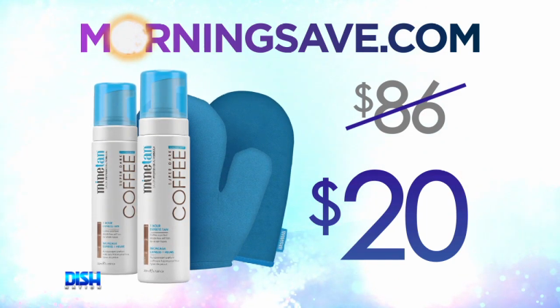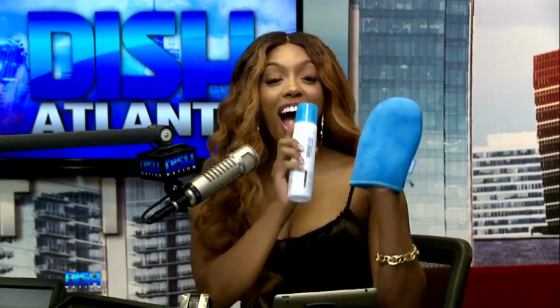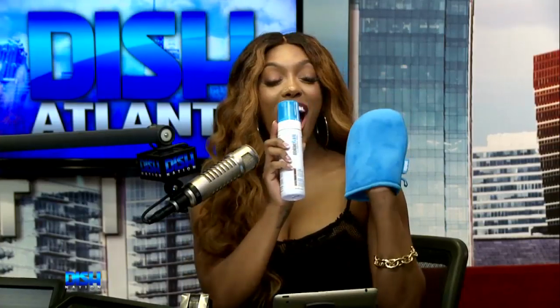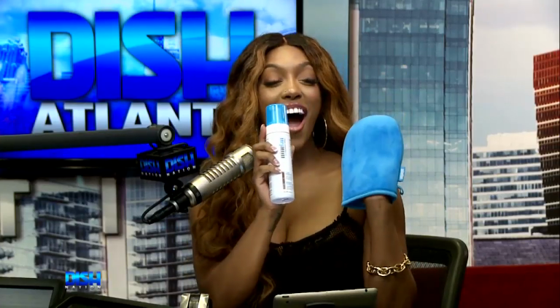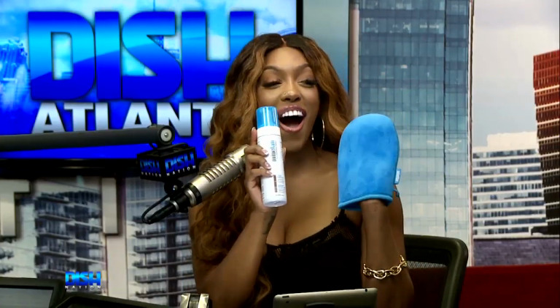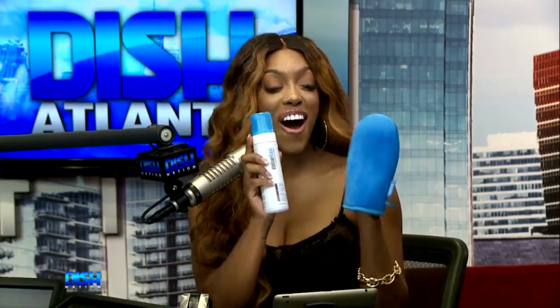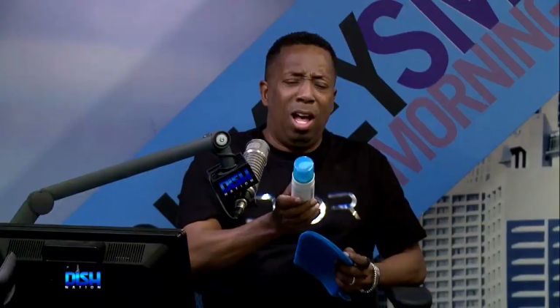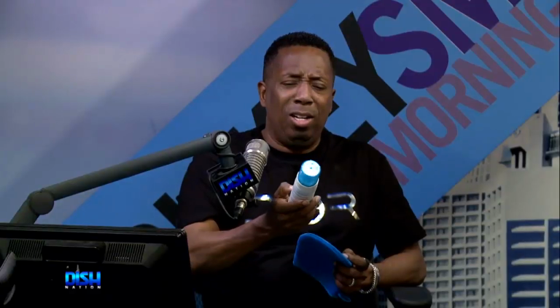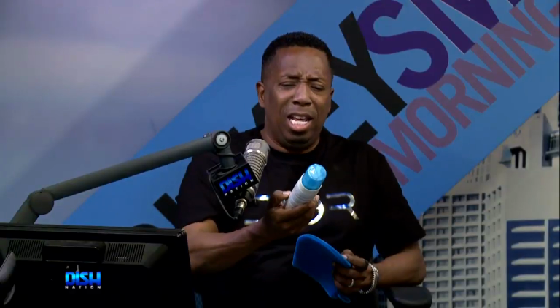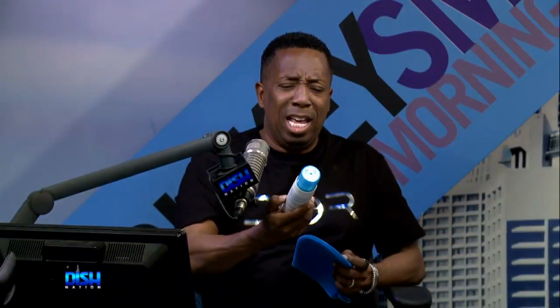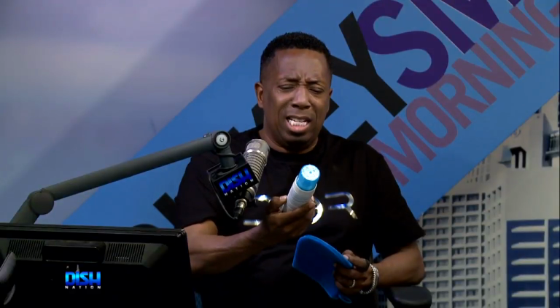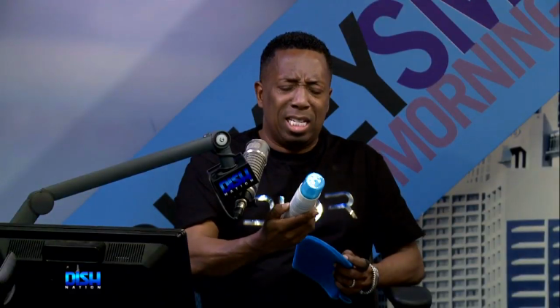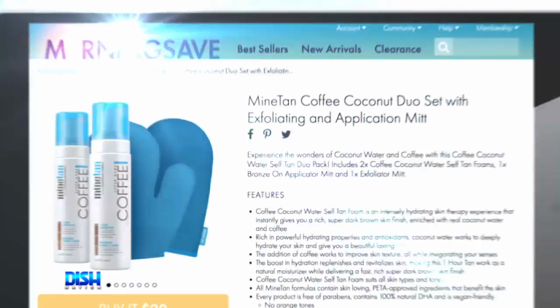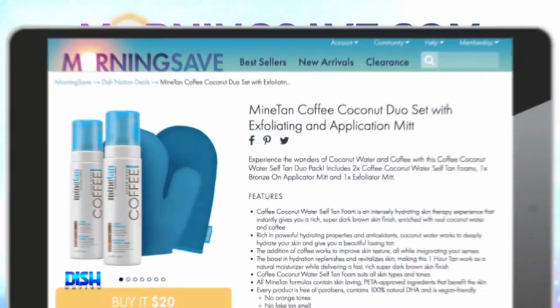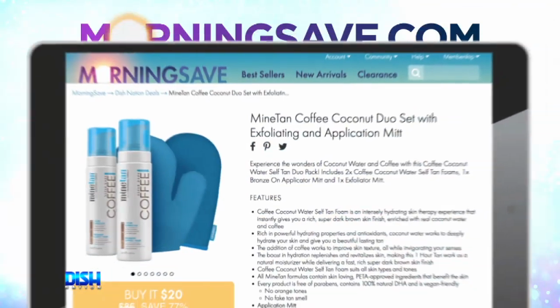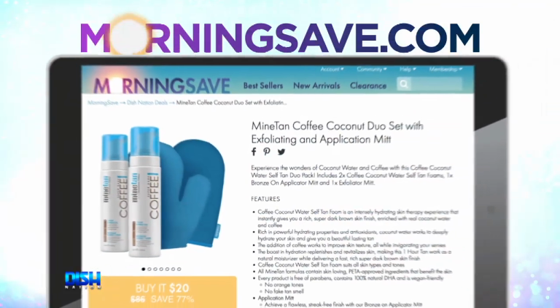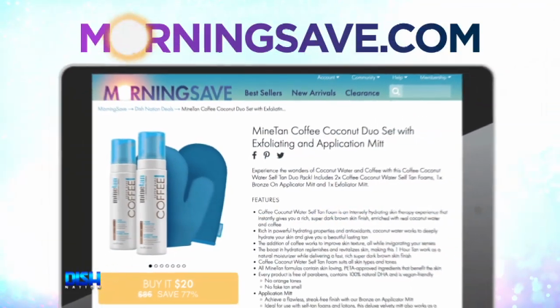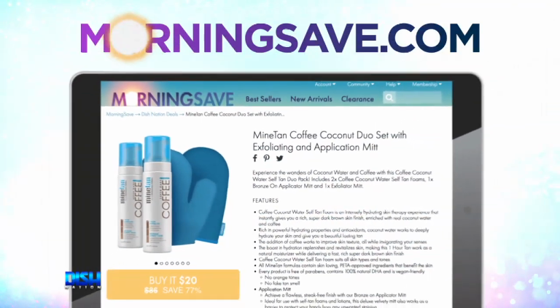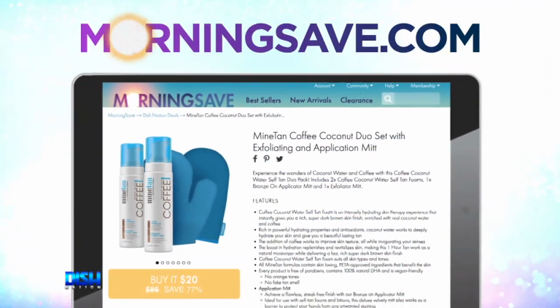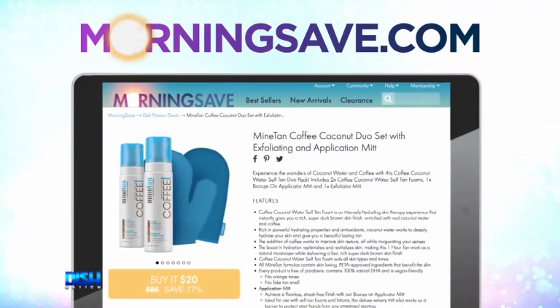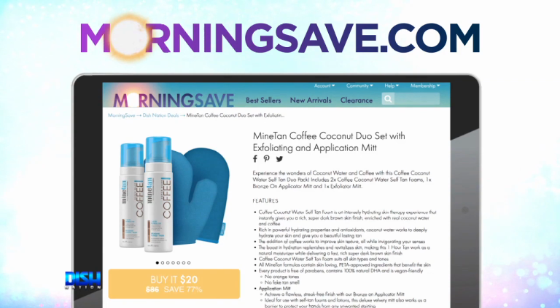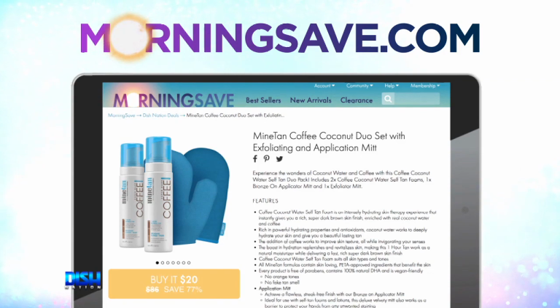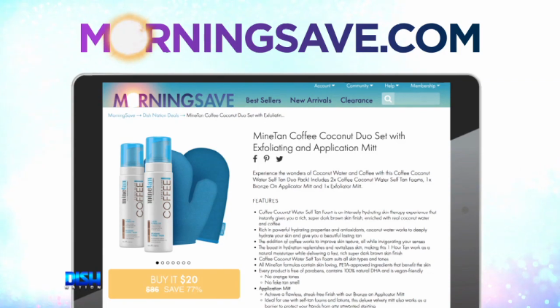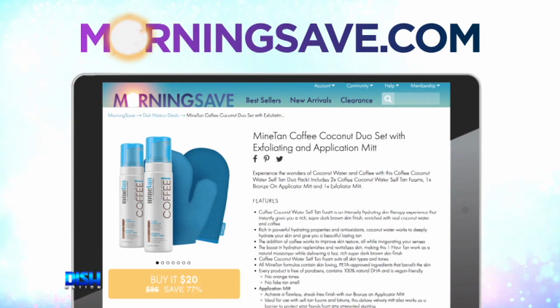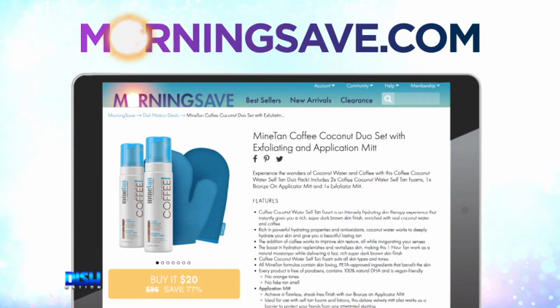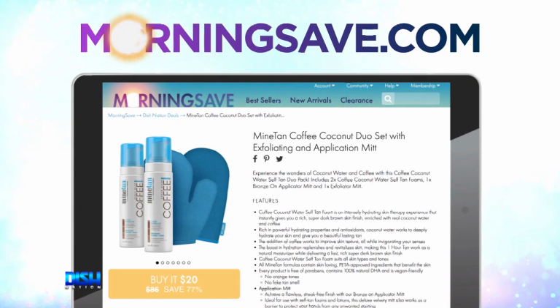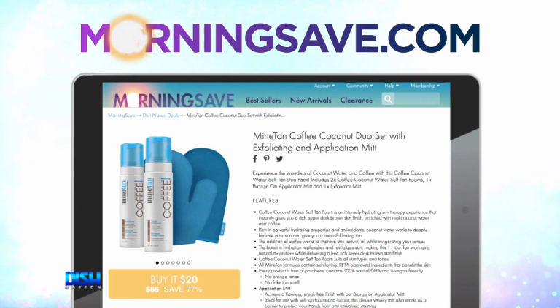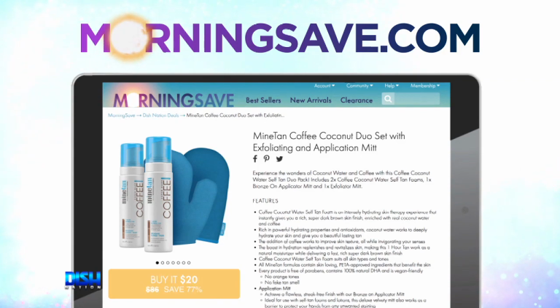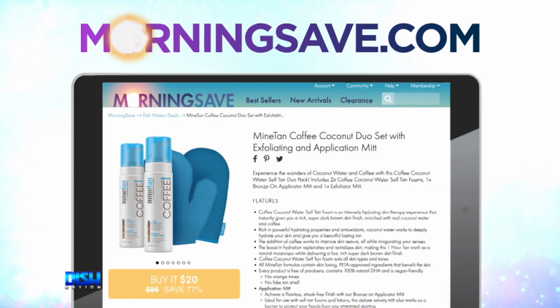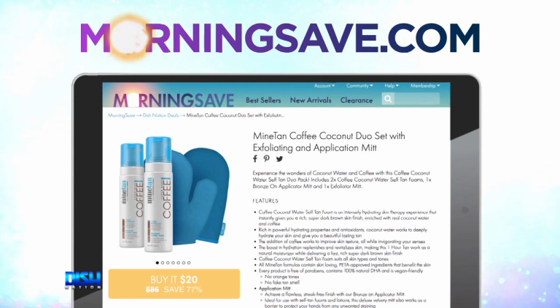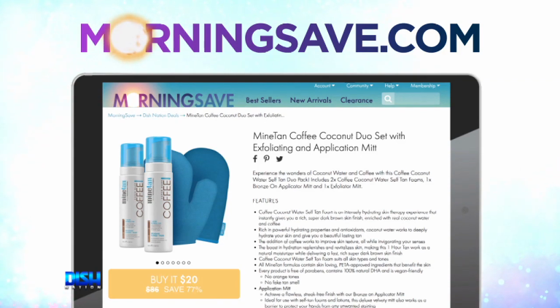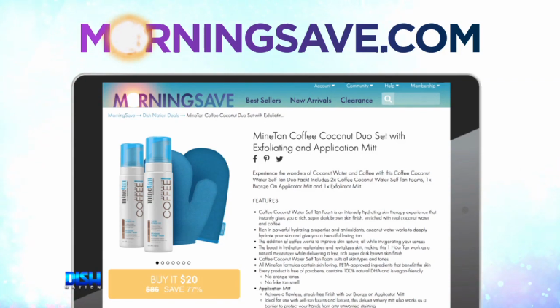Yes, just go to MorningSave.com and tell them Dish Nation sent you.